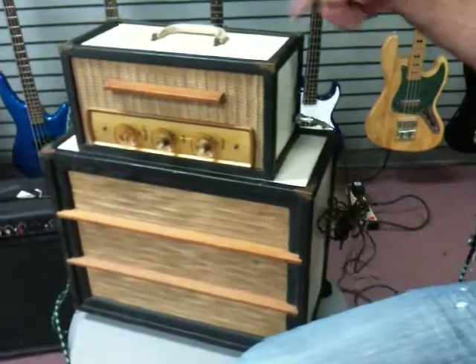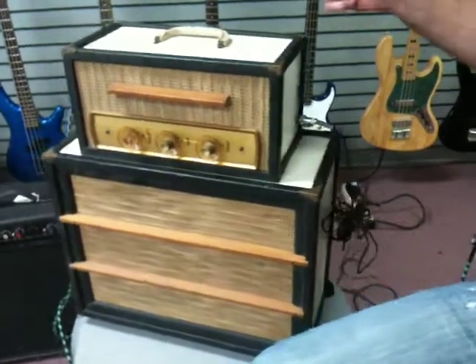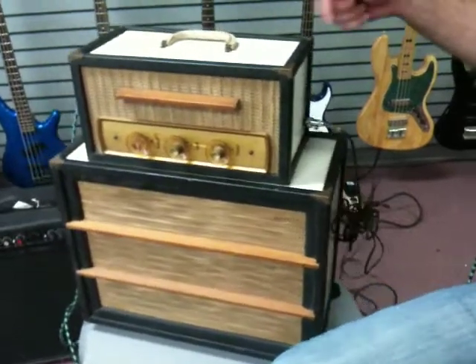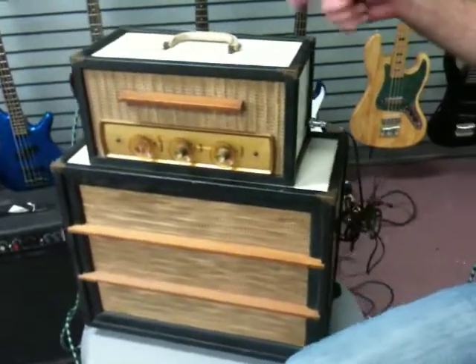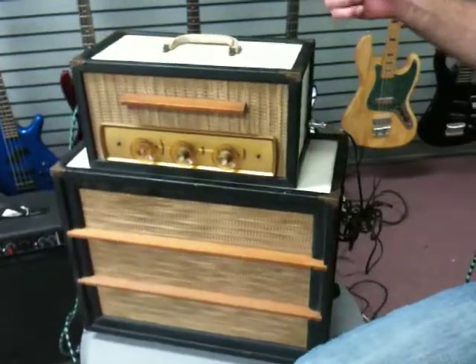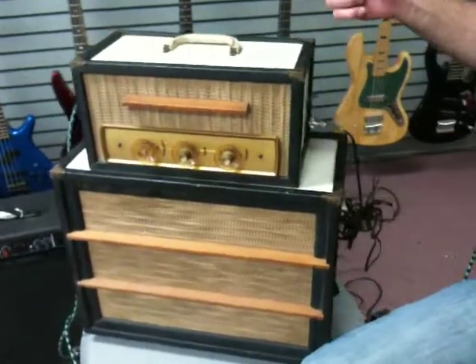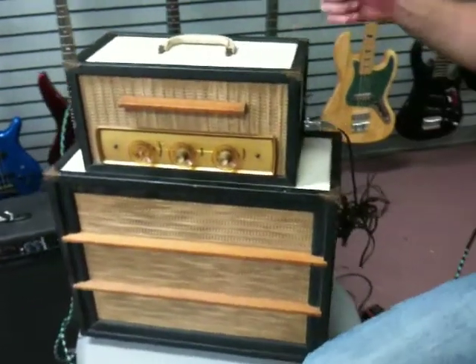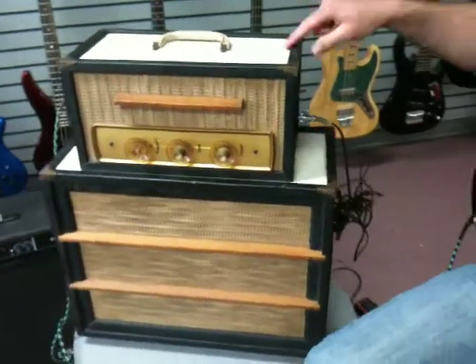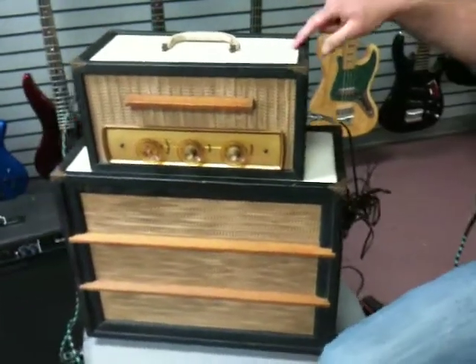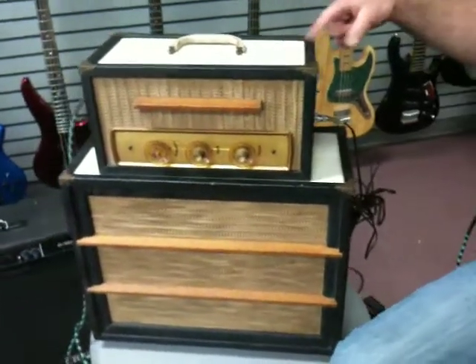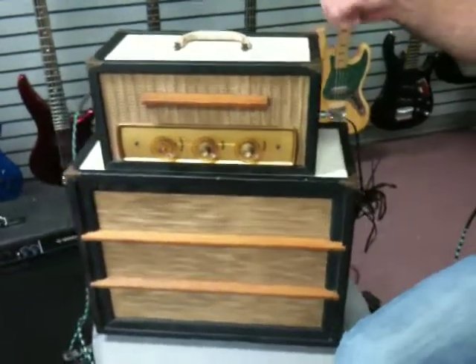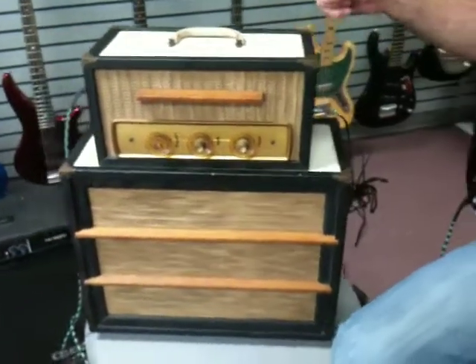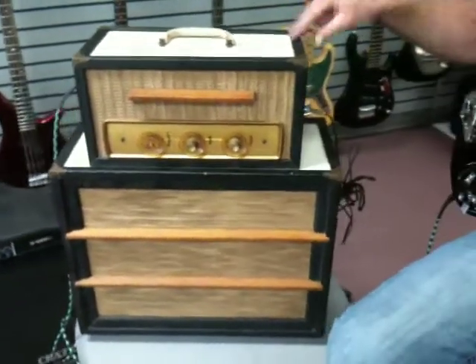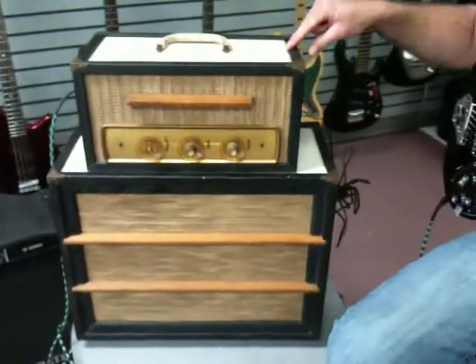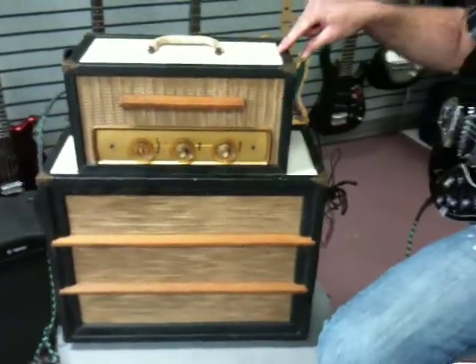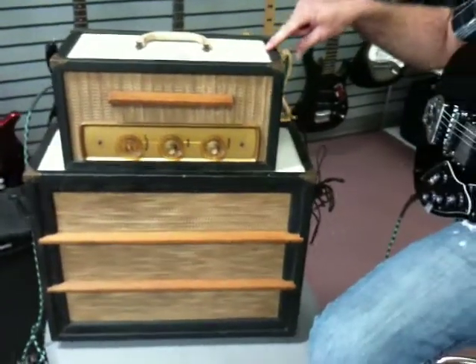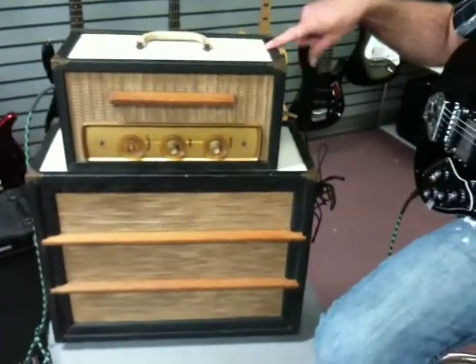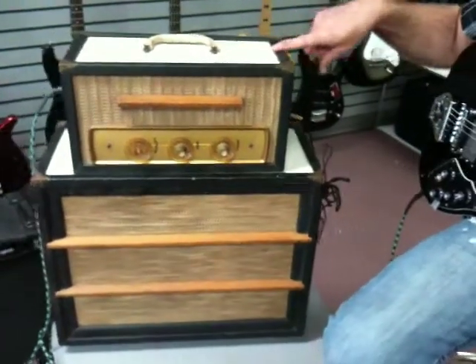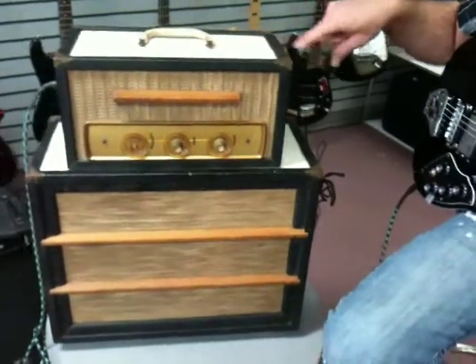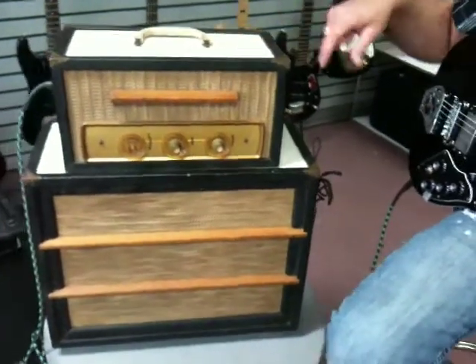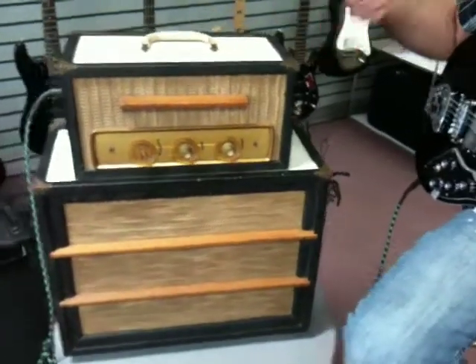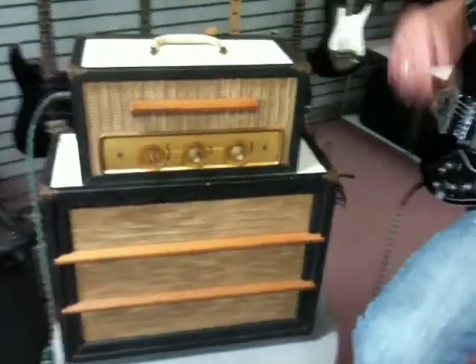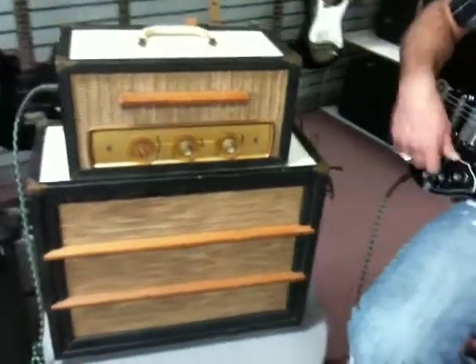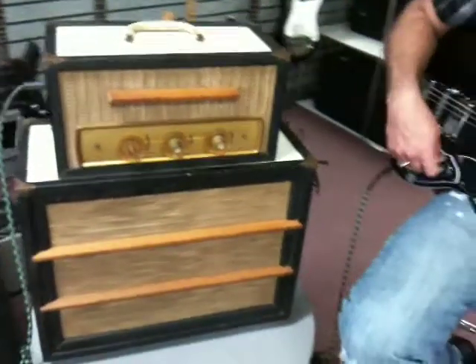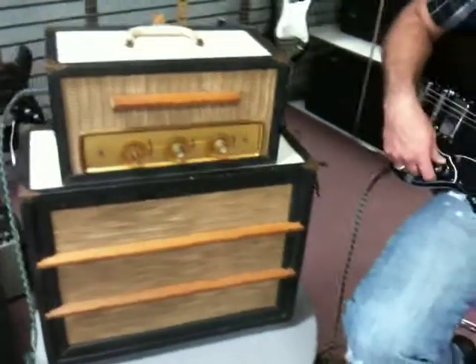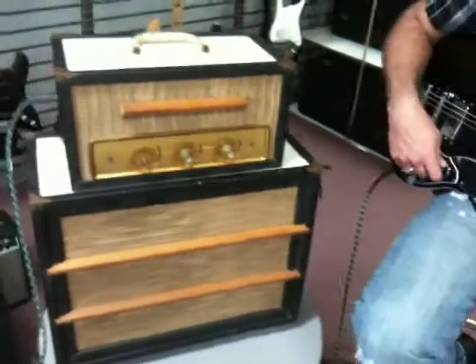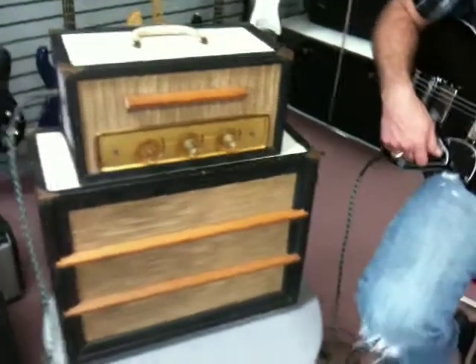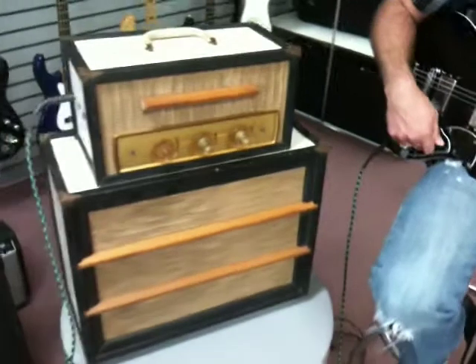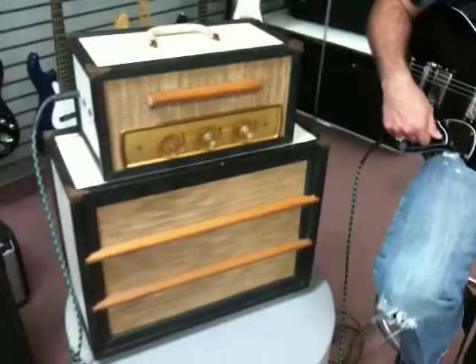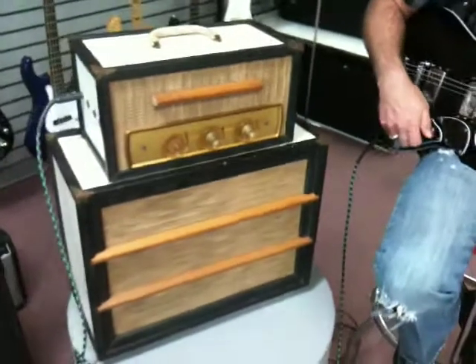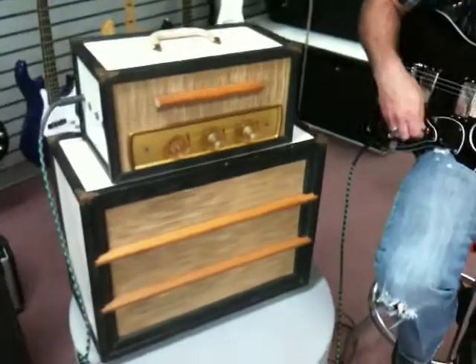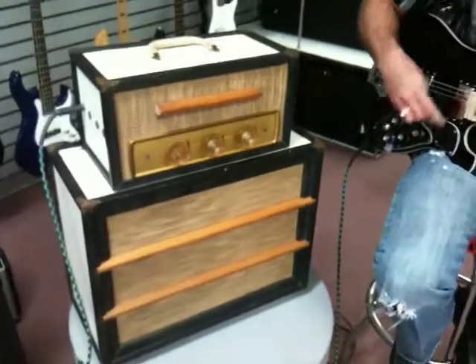The tubes have all been gone through. The whole thing's been gone through and cleaned up. It sounds great. Clean as a whistle.